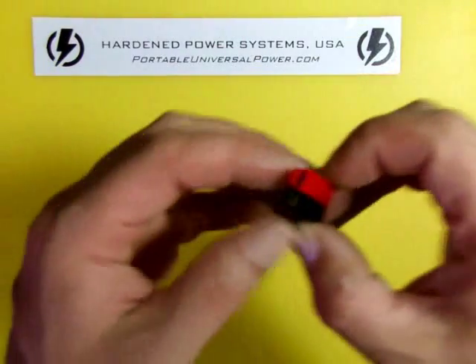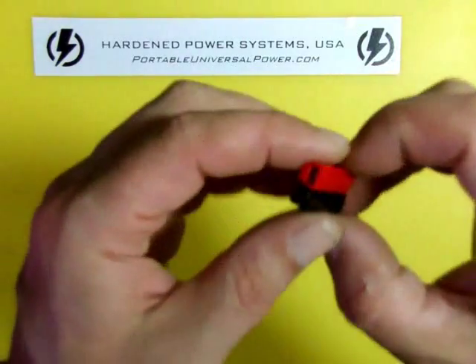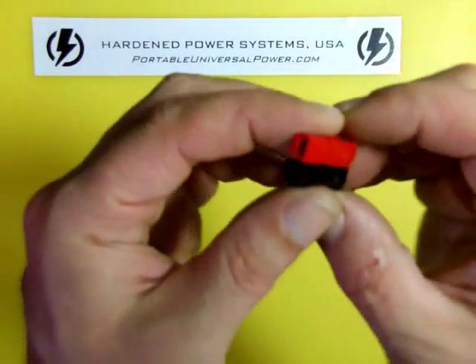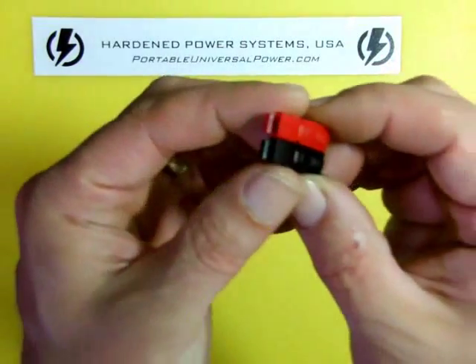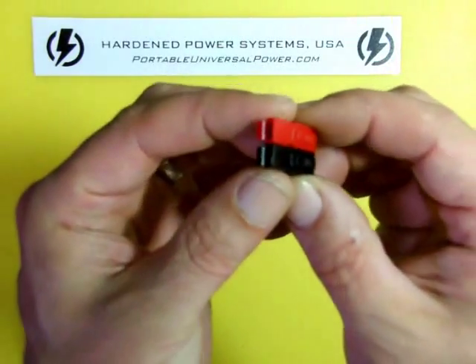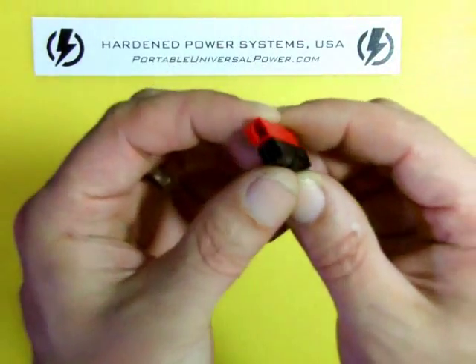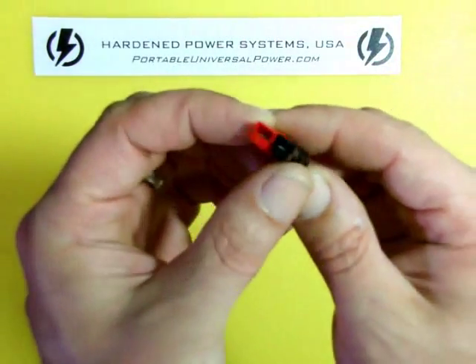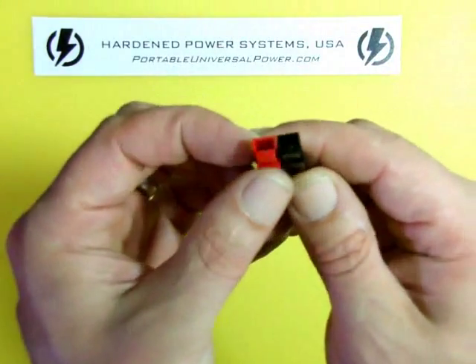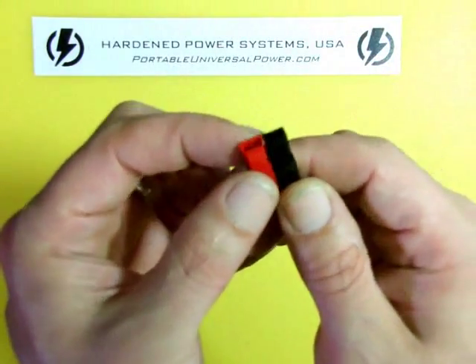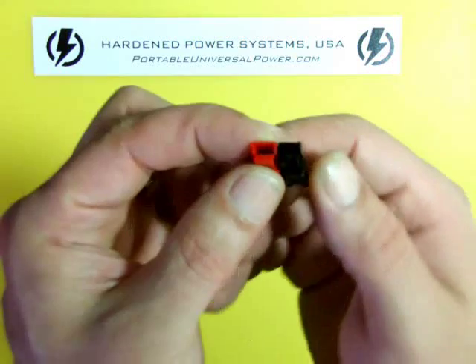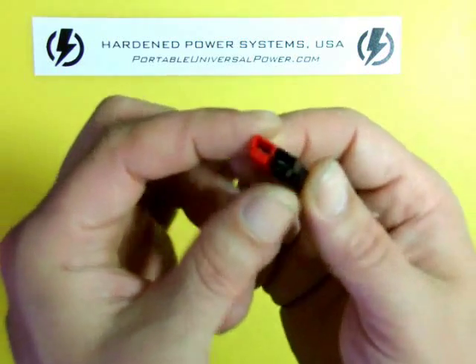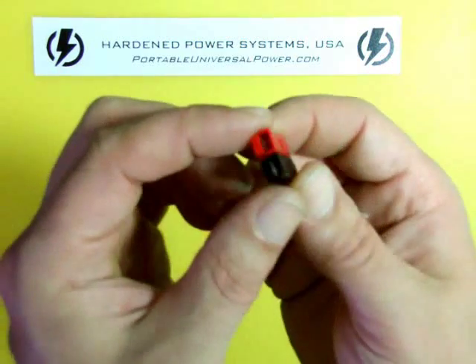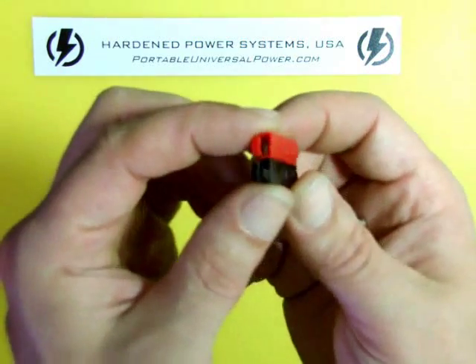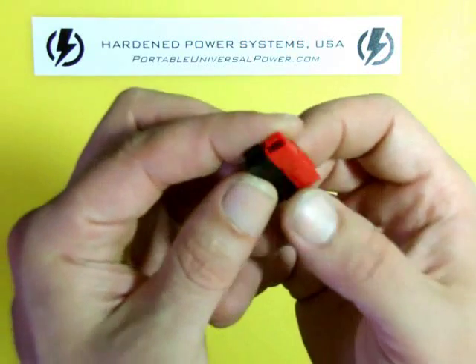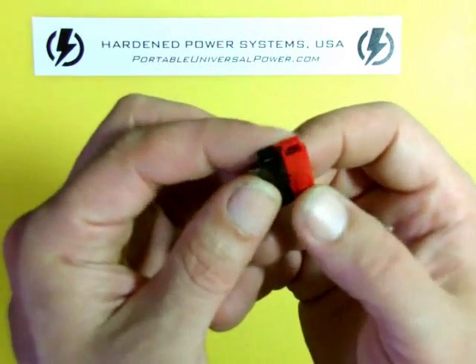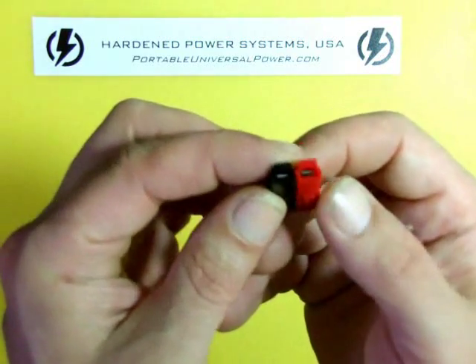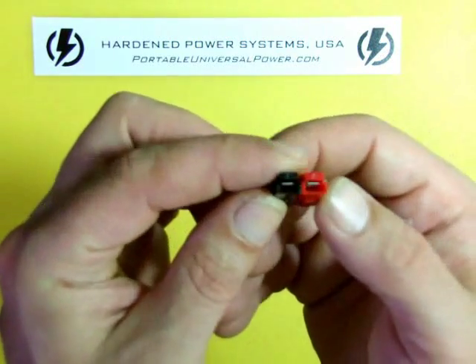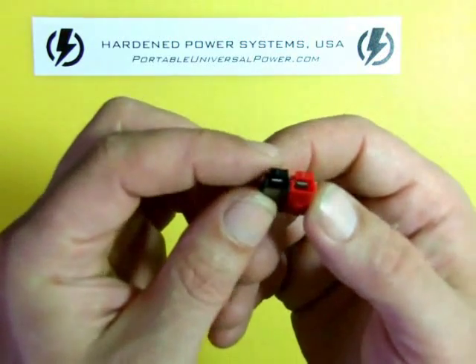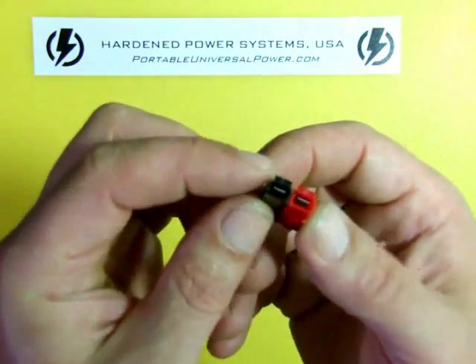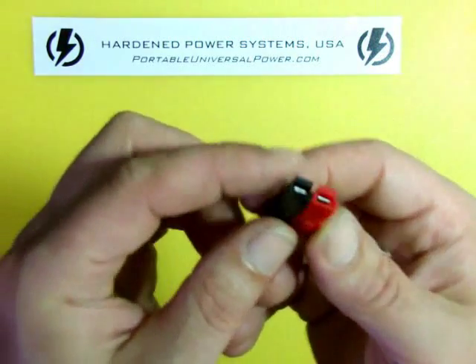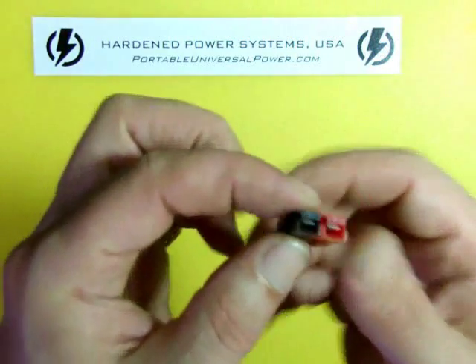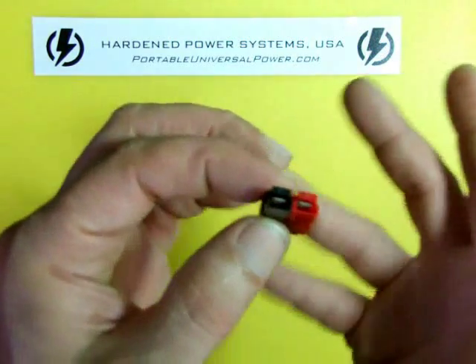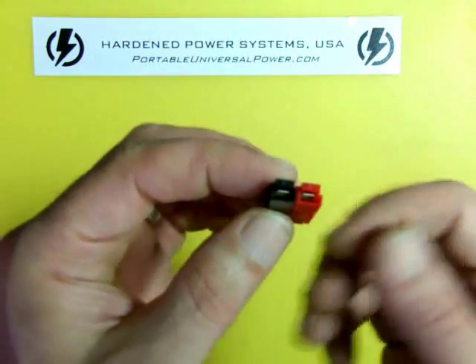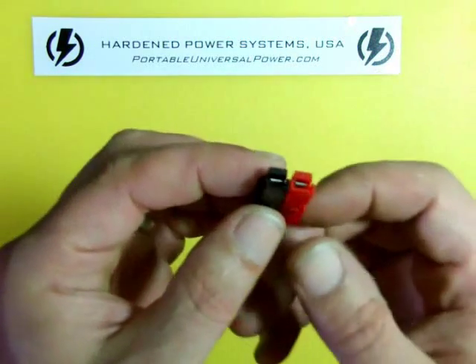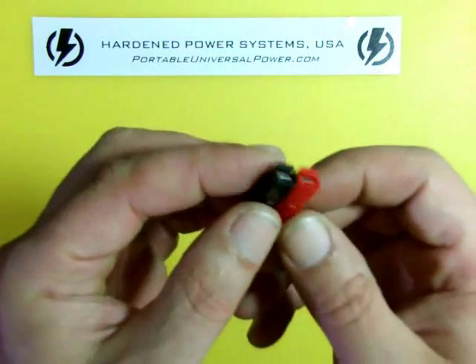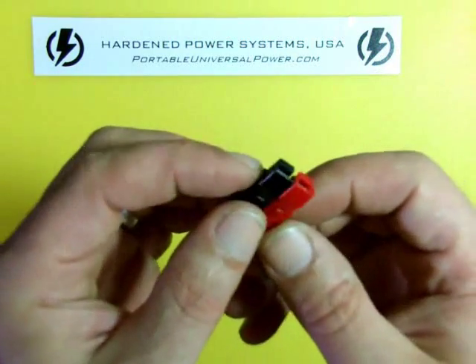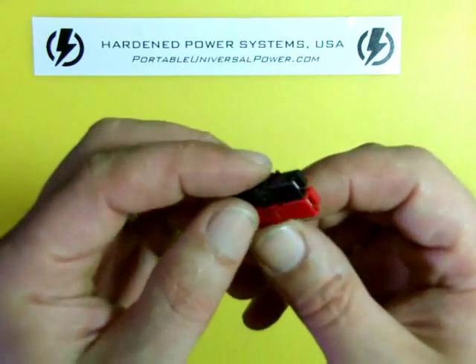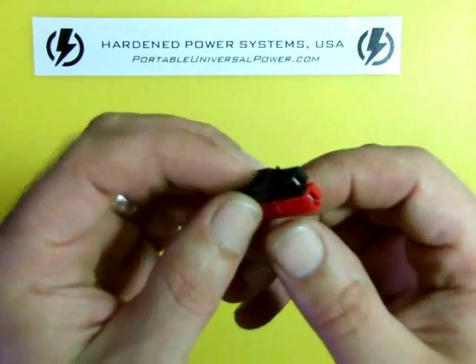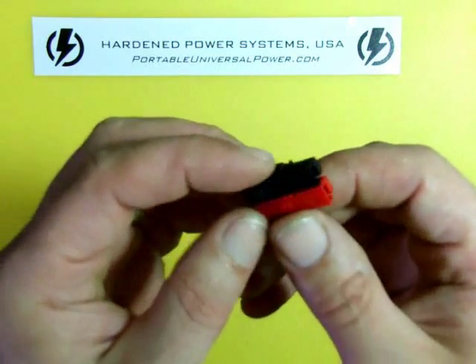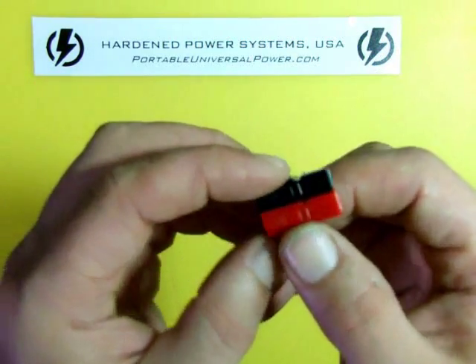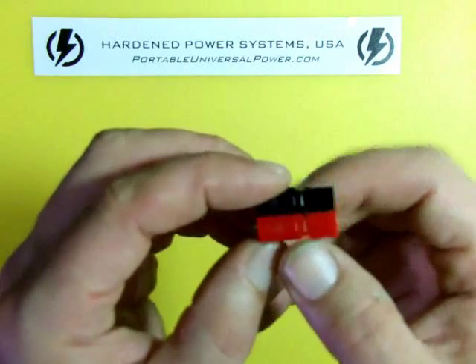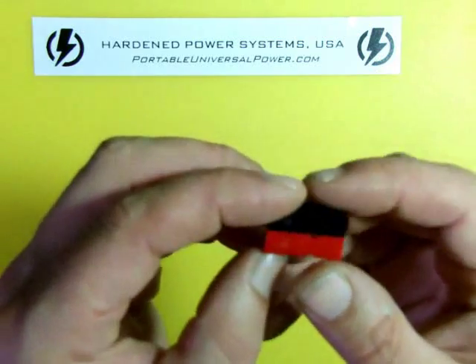Many of you are probably familiar with these. It's an Anderson PowerPole connector. It works beautifully — we use the heck out of these and we like them very much.